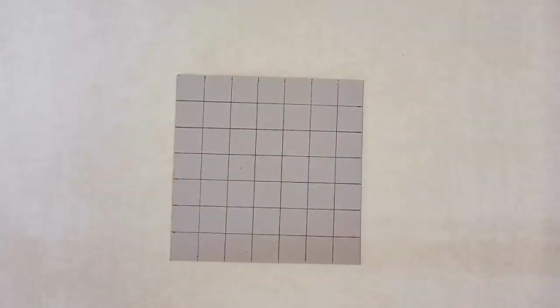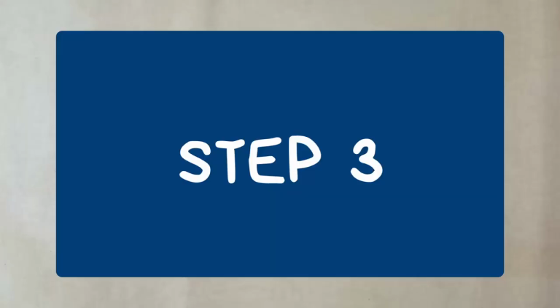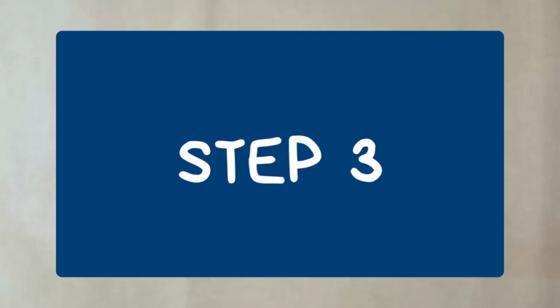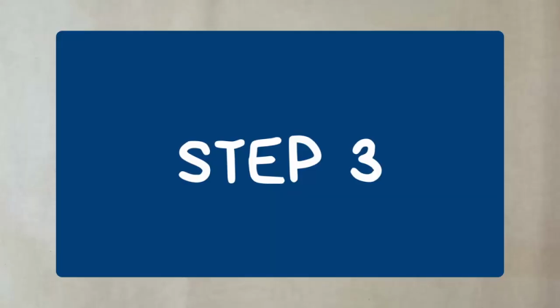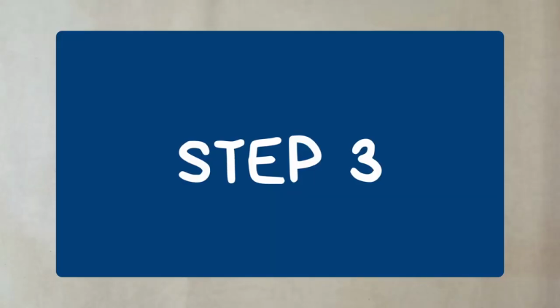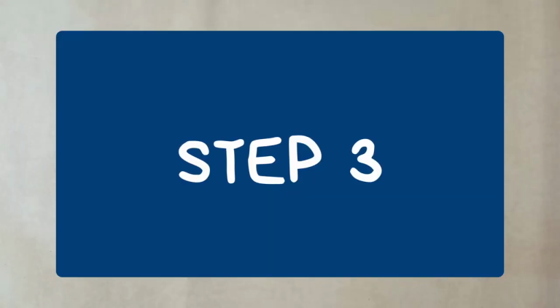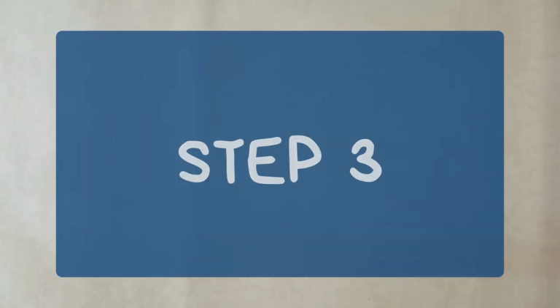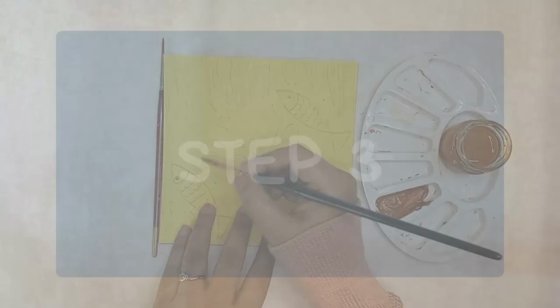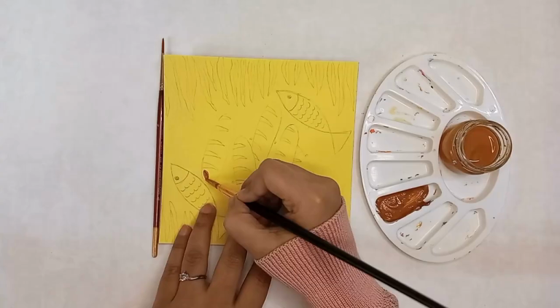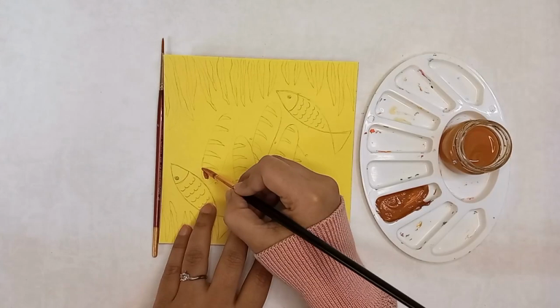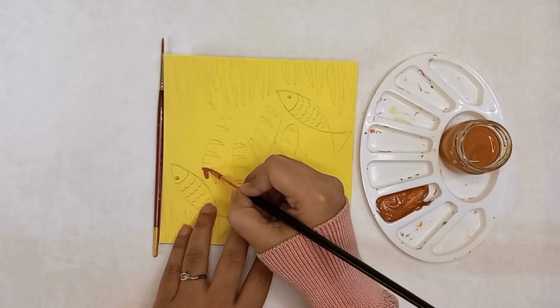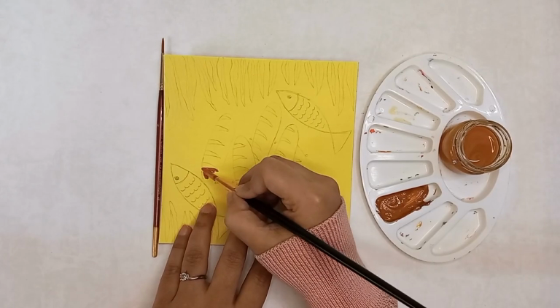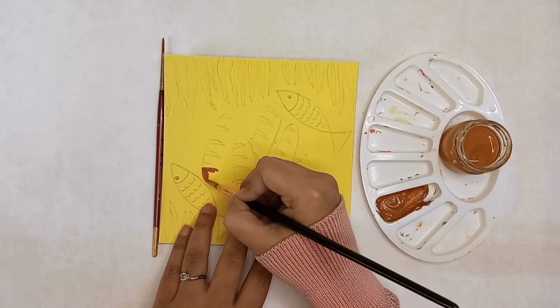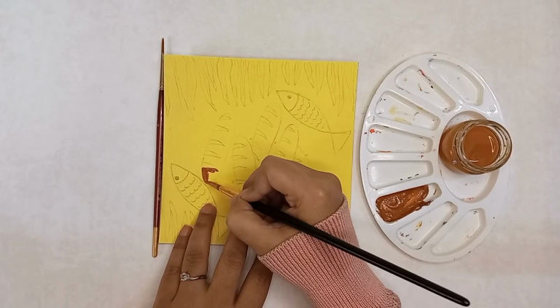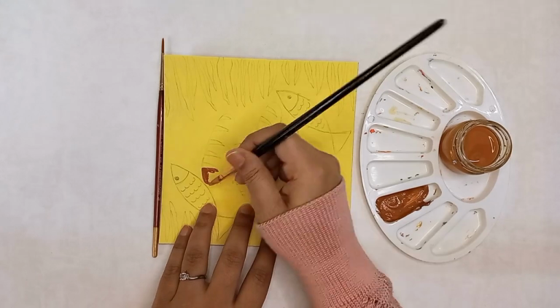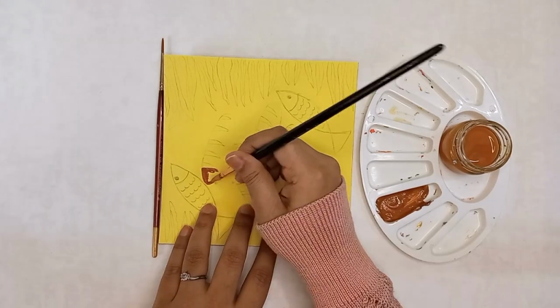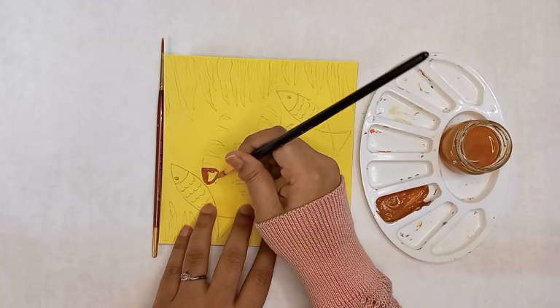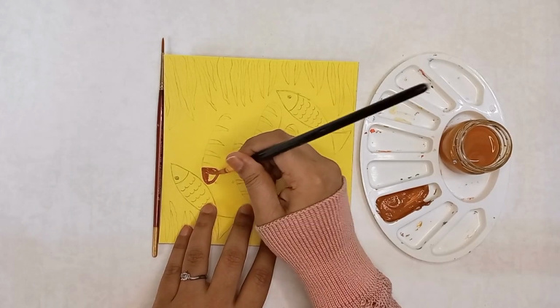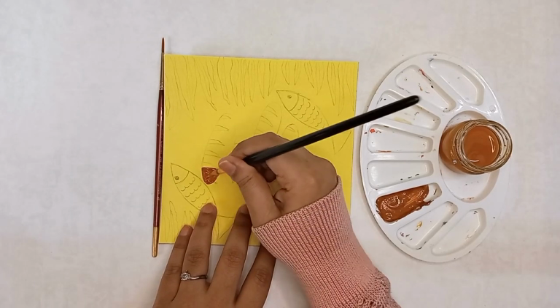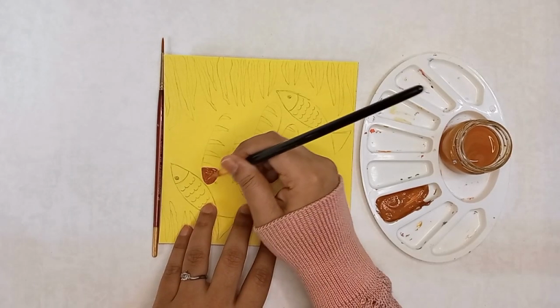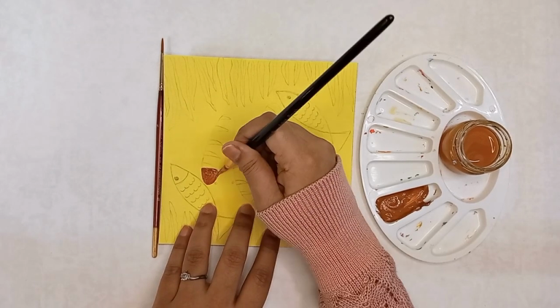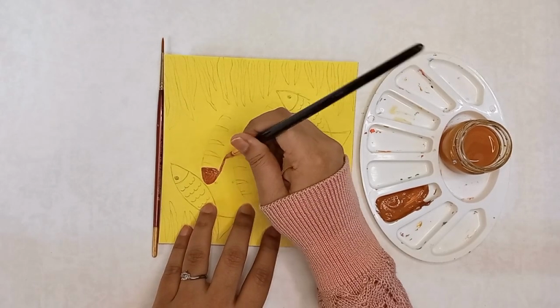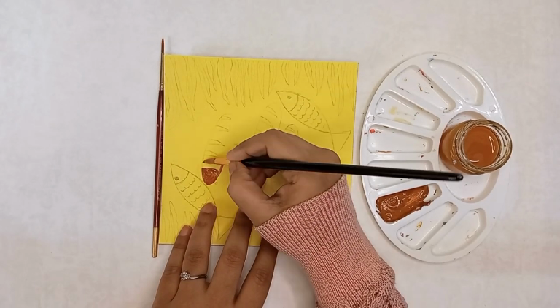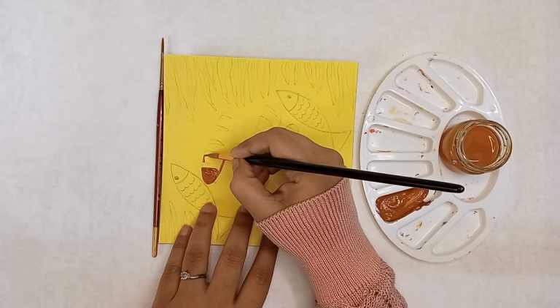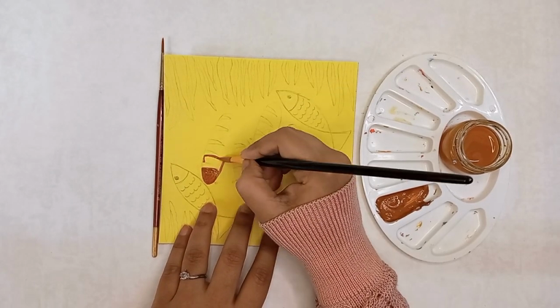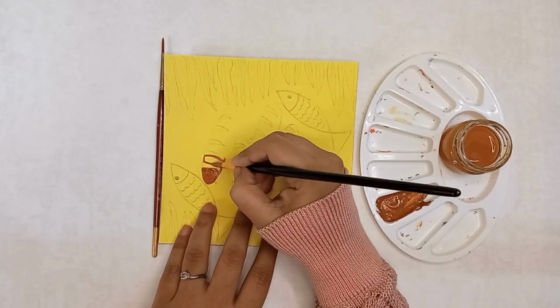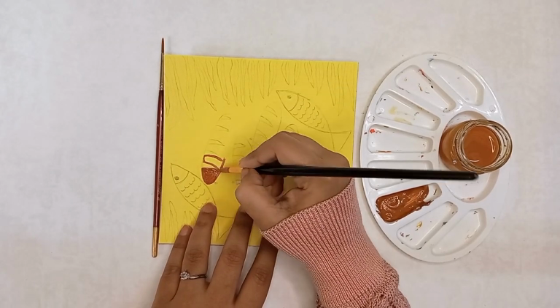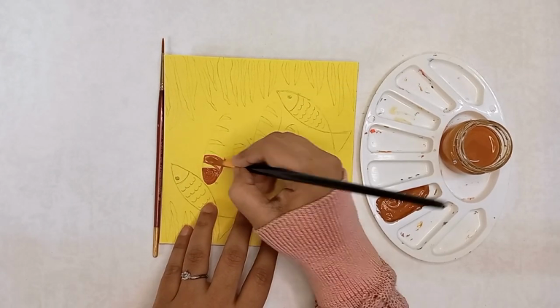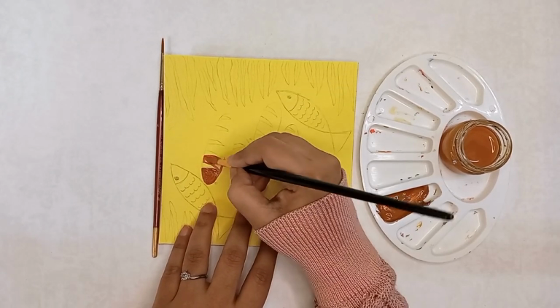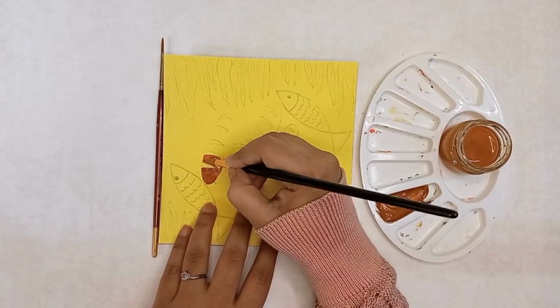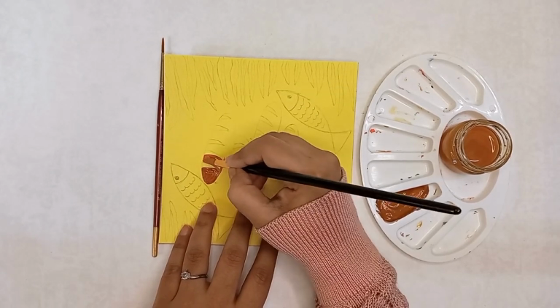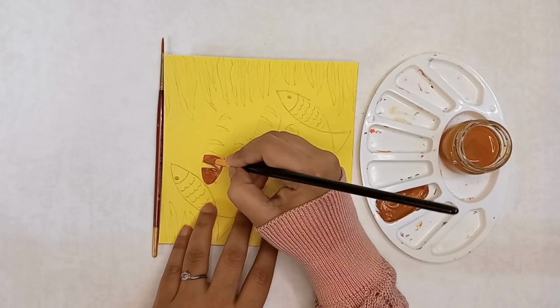Step 3: paint the picture and give it an outline using black paint or pen.